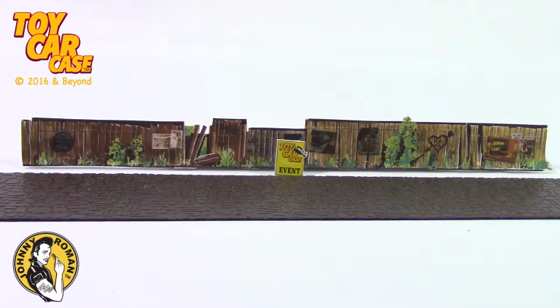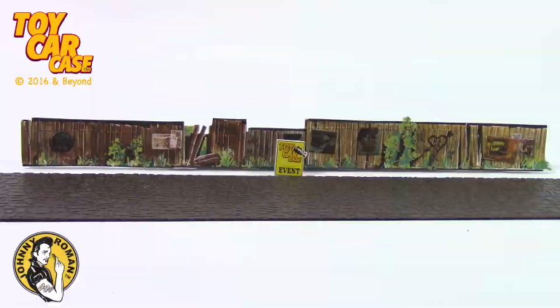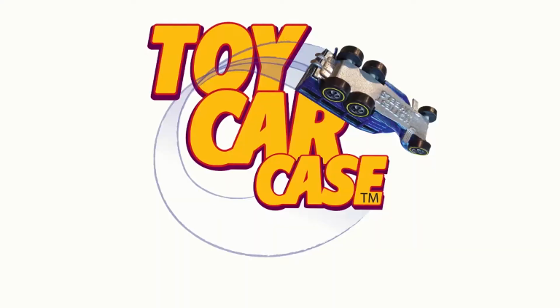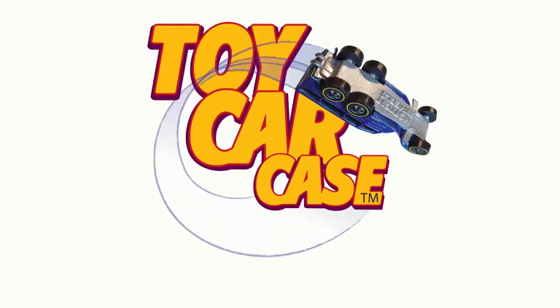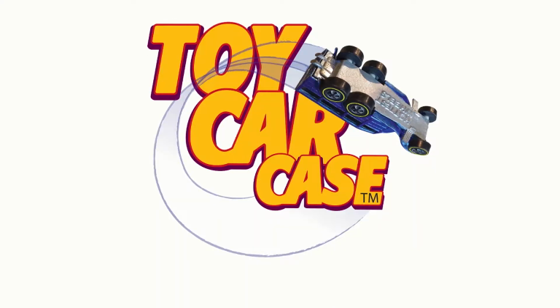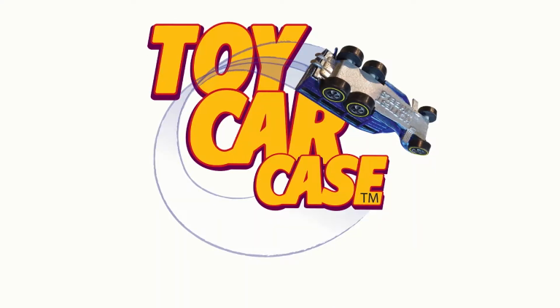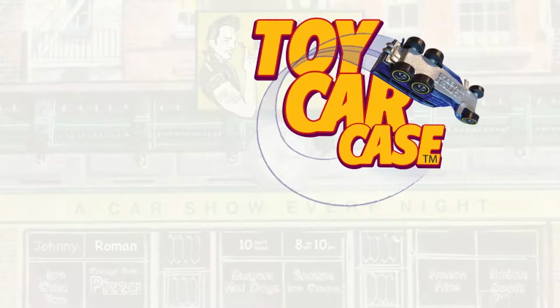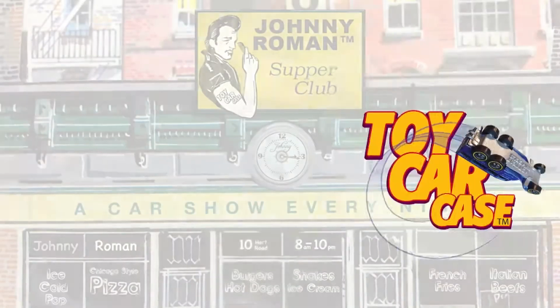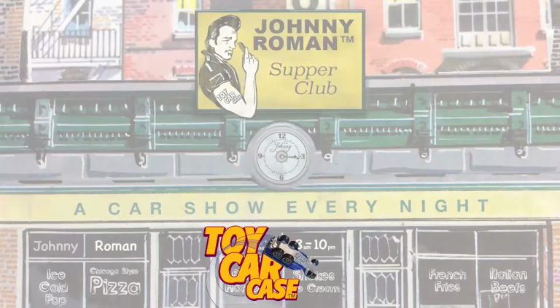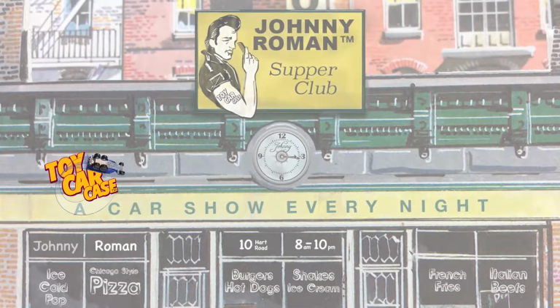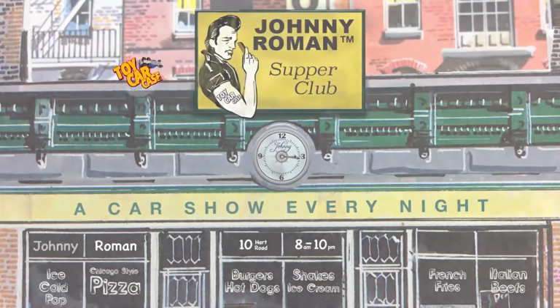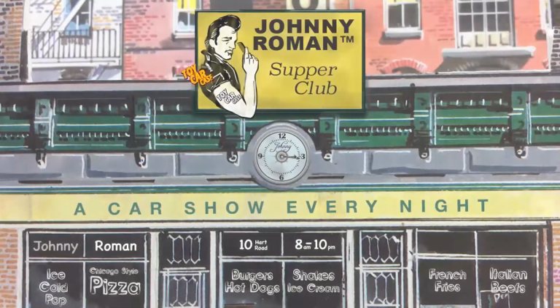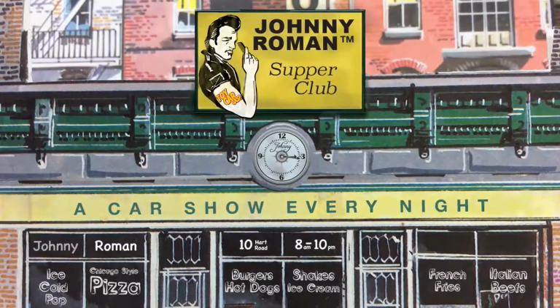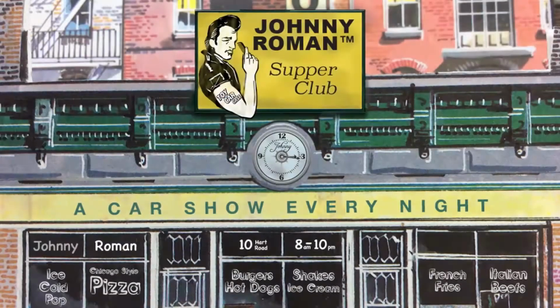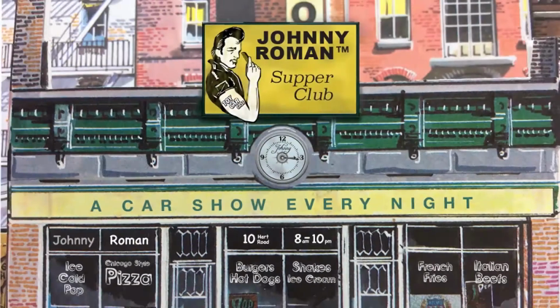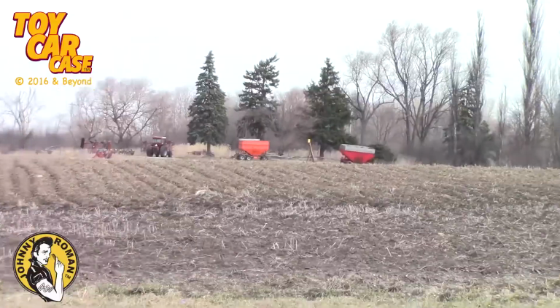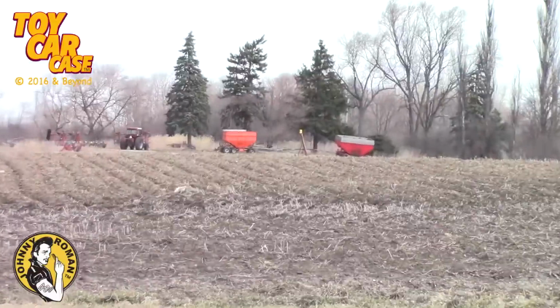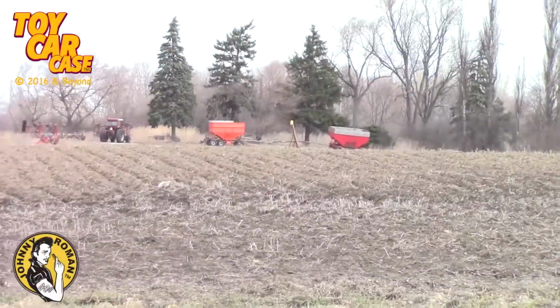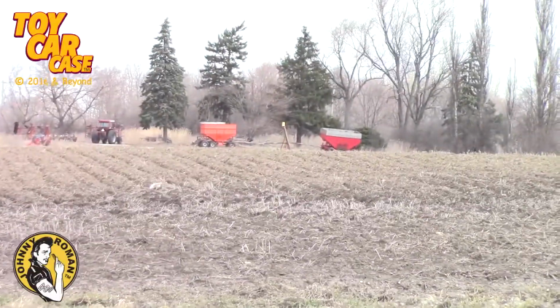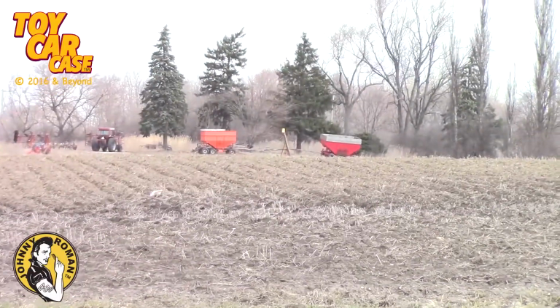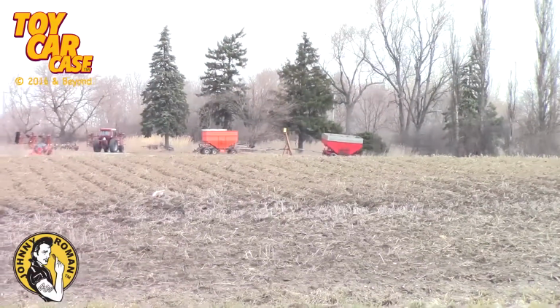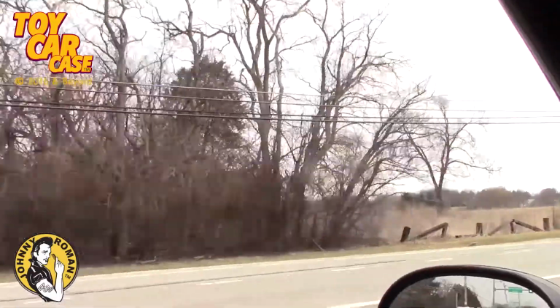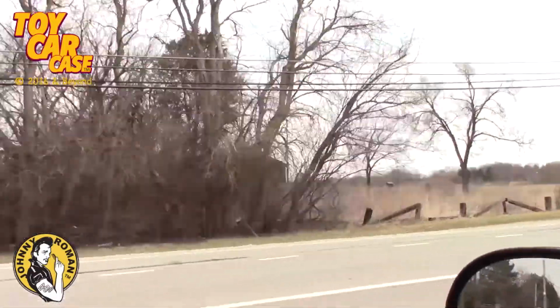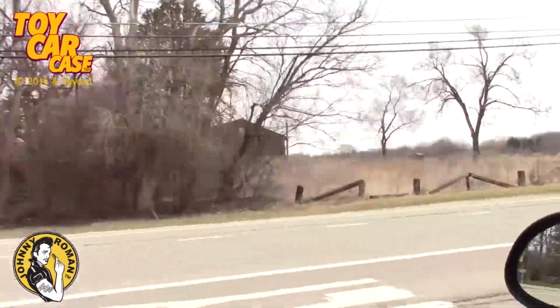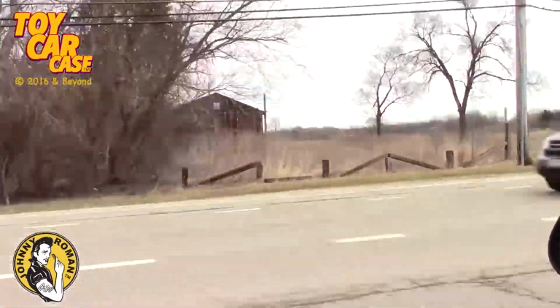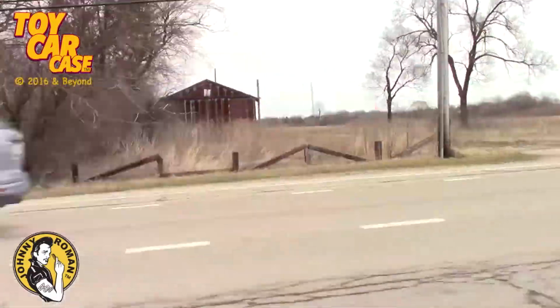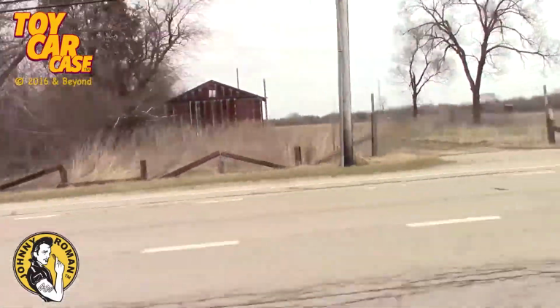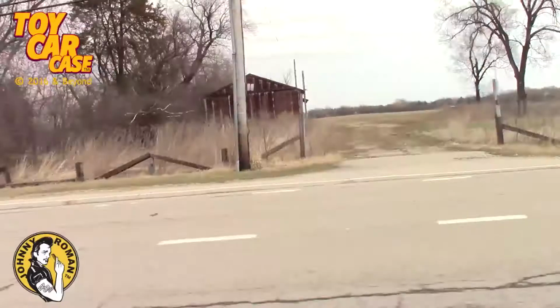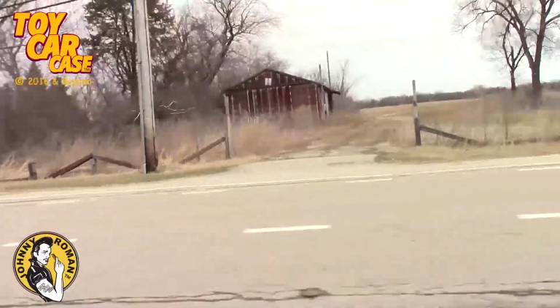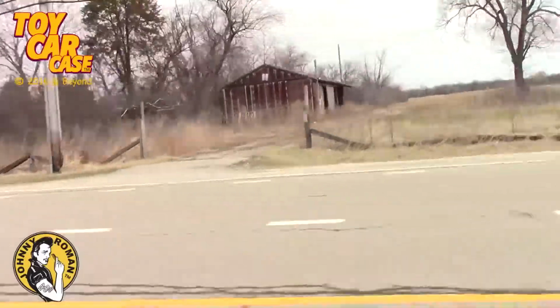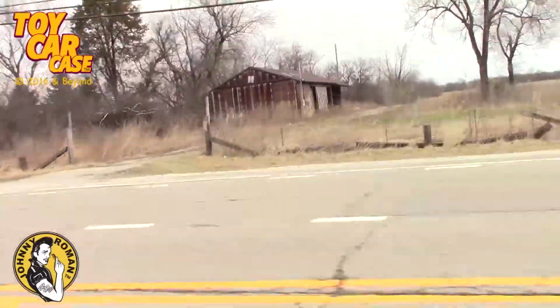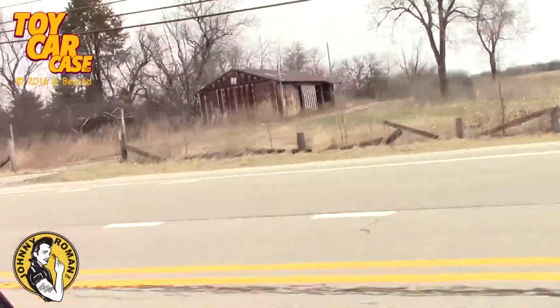It's a toy car case event at Johnny Roman's Supper Club. We're heading into the country looking for those barns.